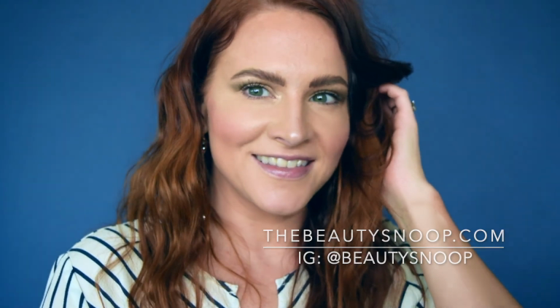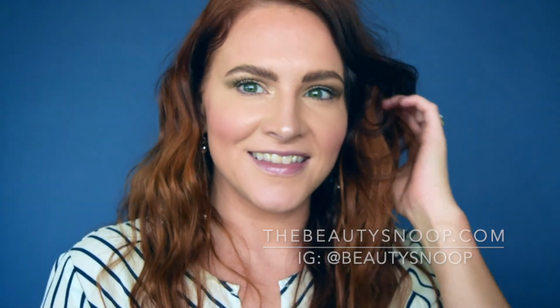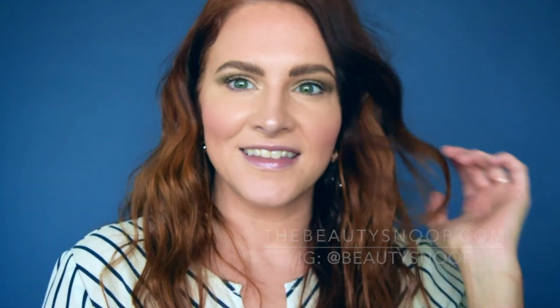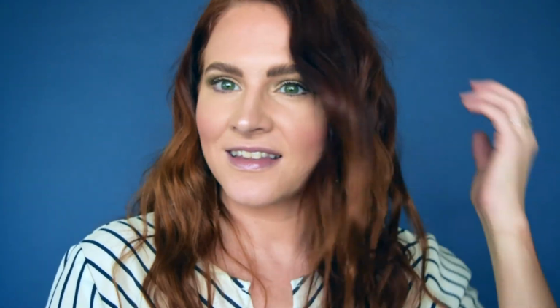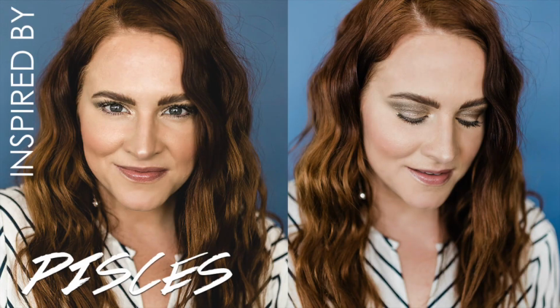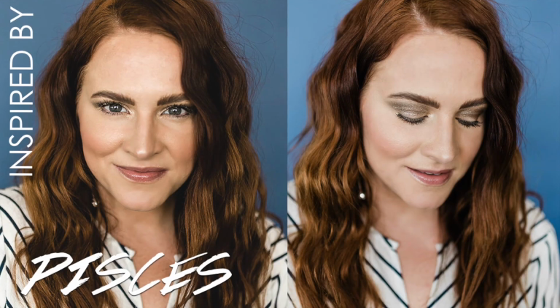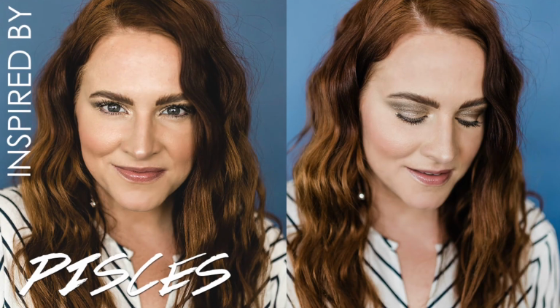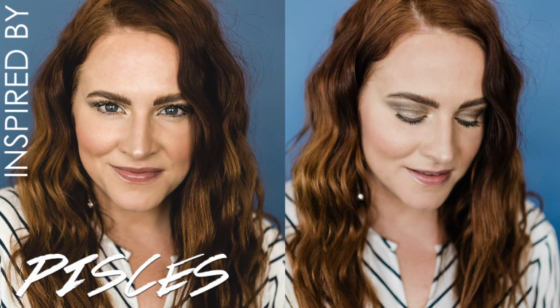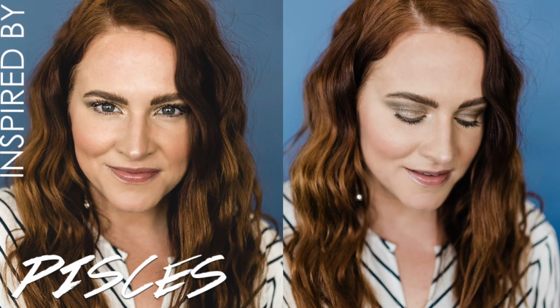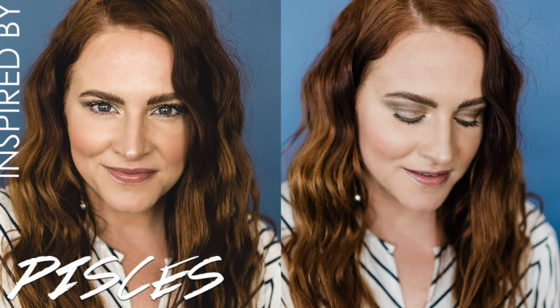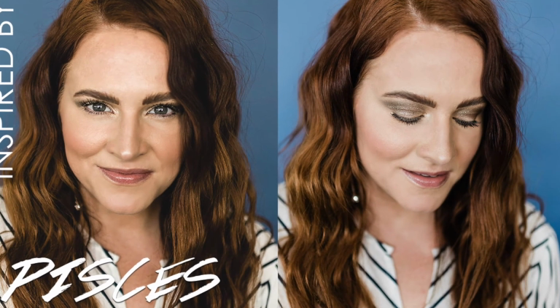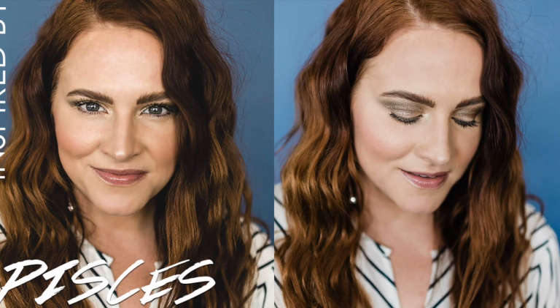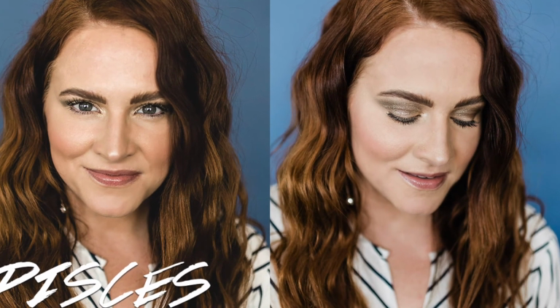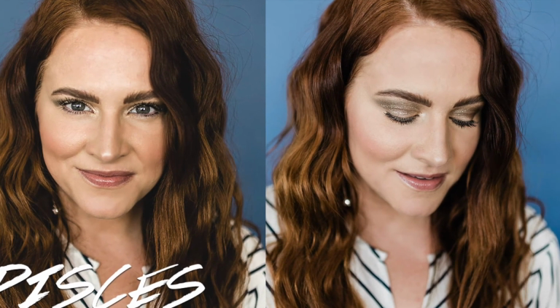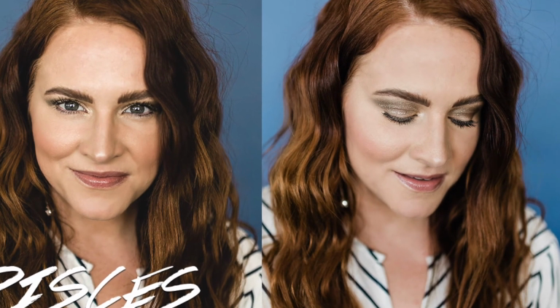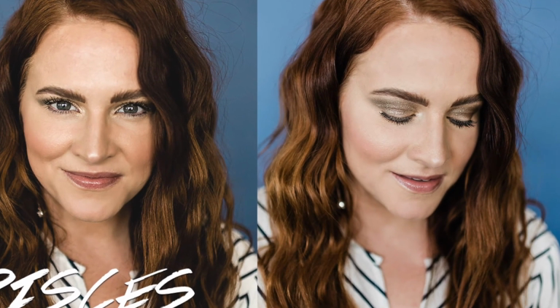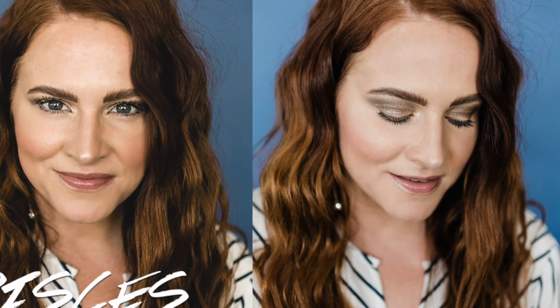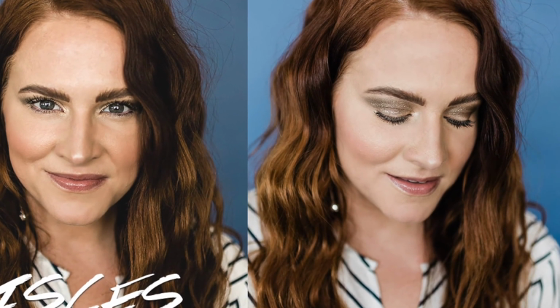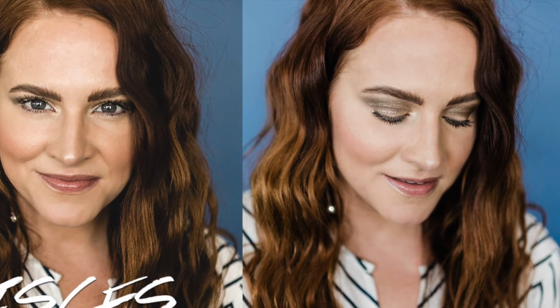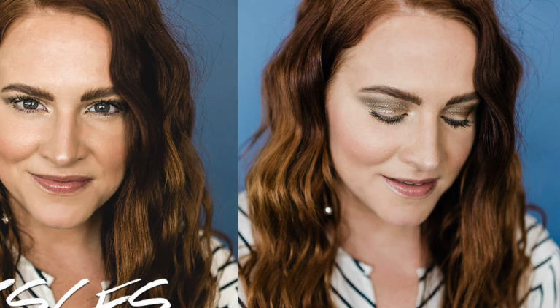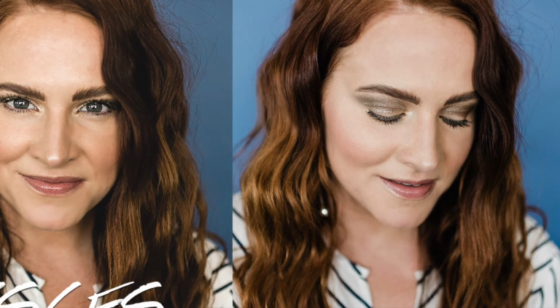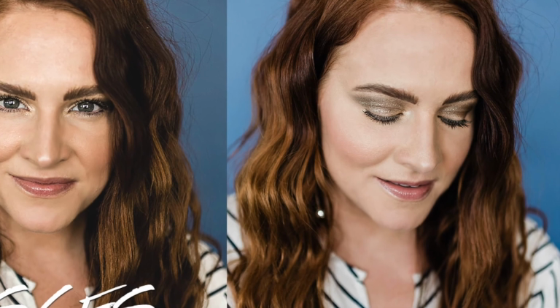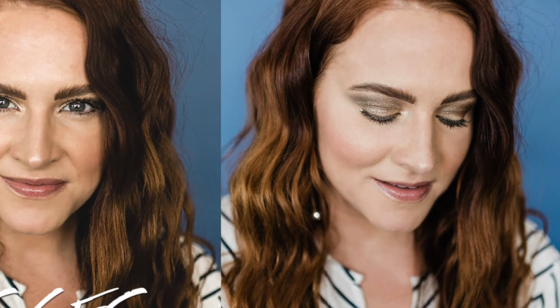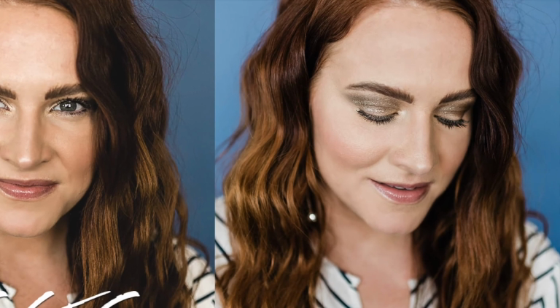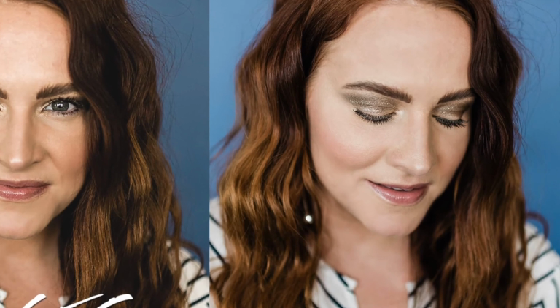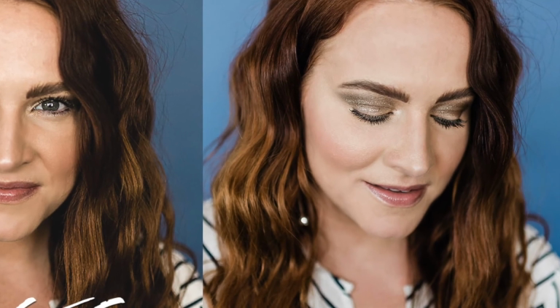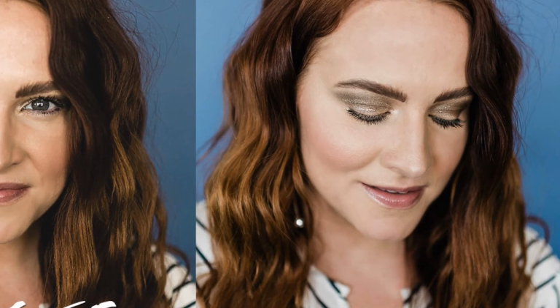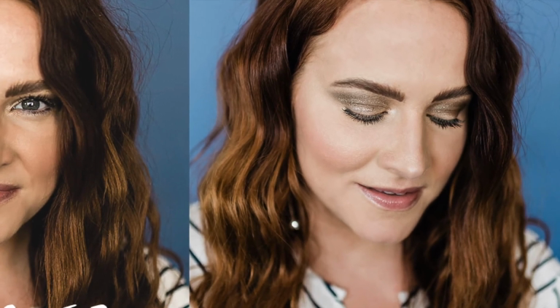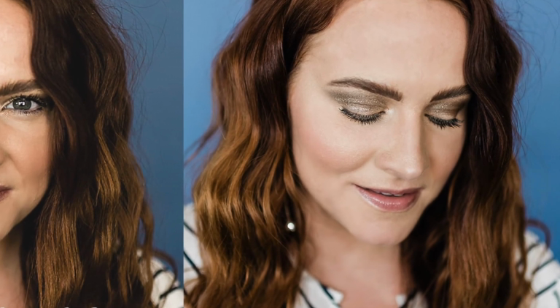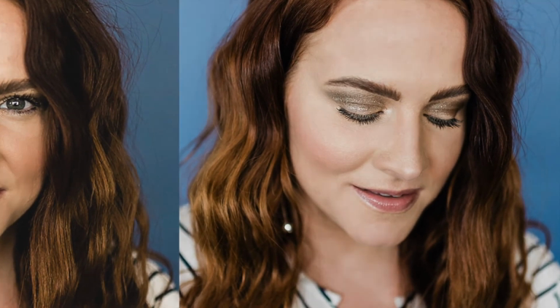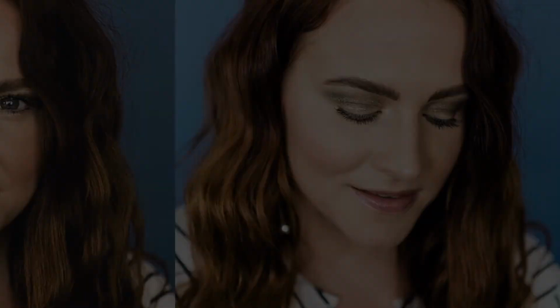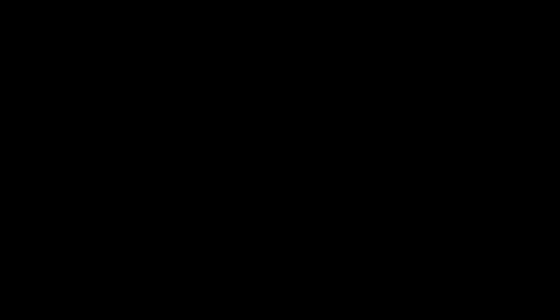All right you guys, that is it. I hope you enjoyed this look. Be sure you like, follow, and subscribe and I'll see you next month for another Star Sign Beauty.